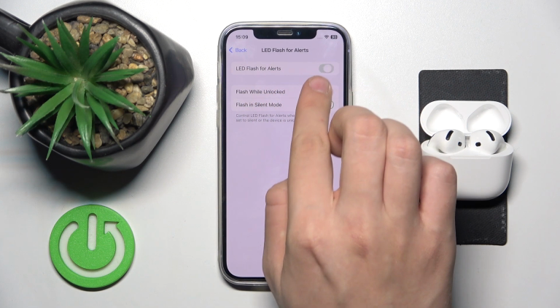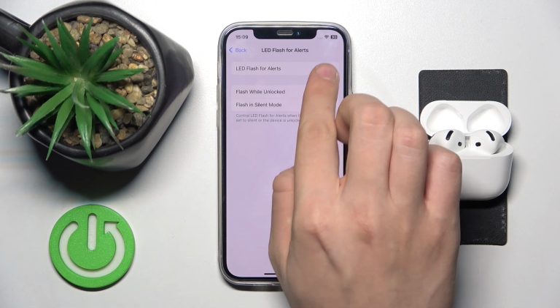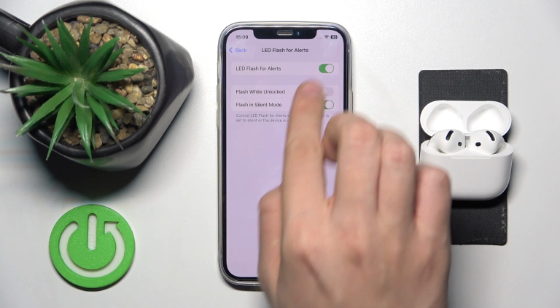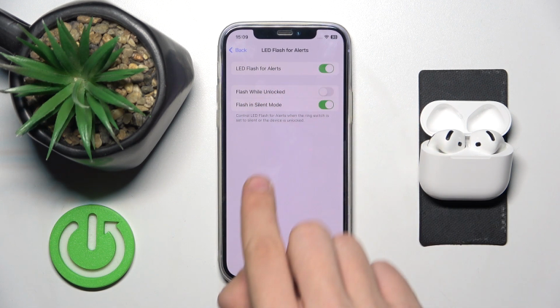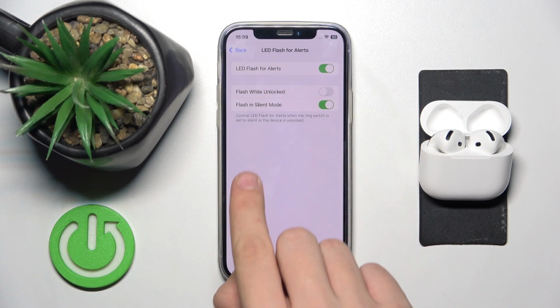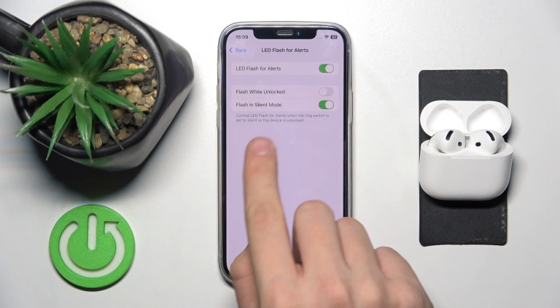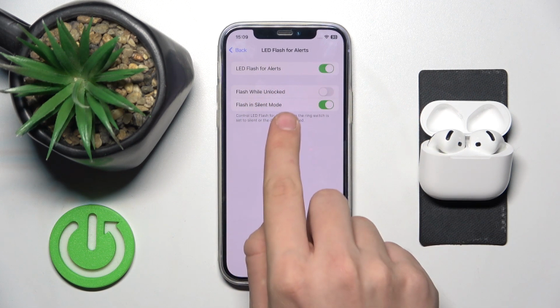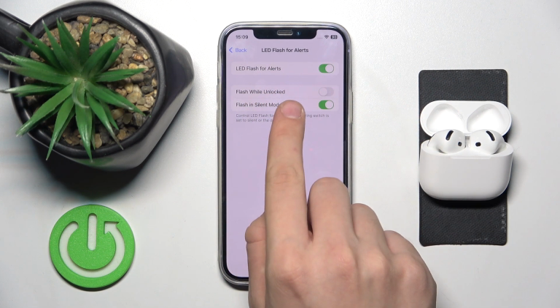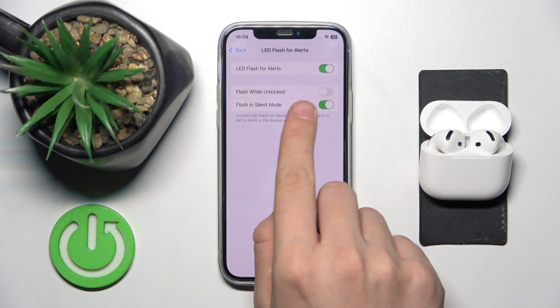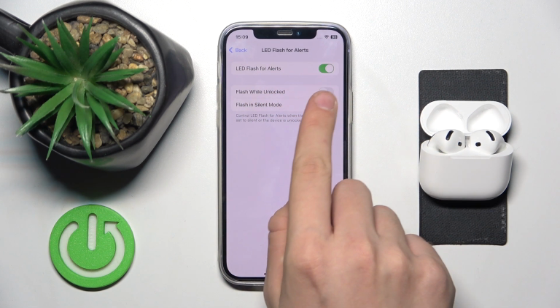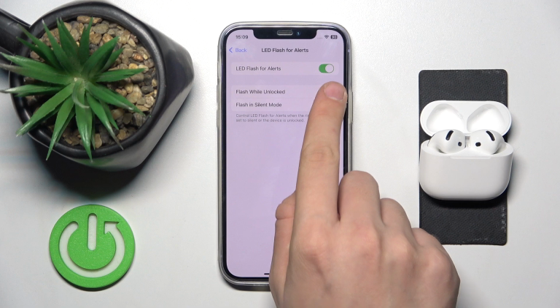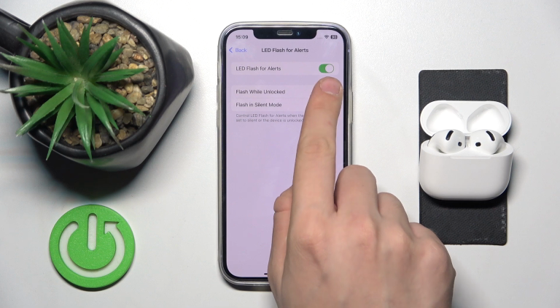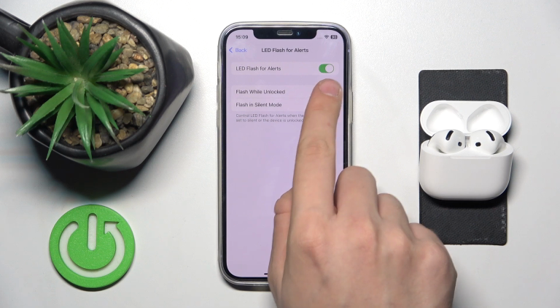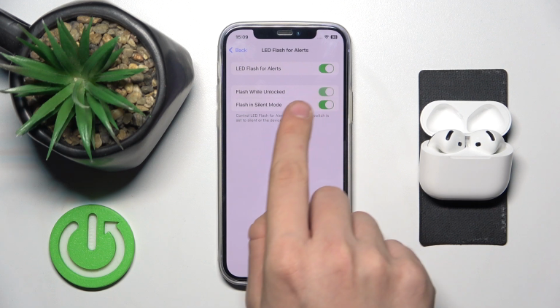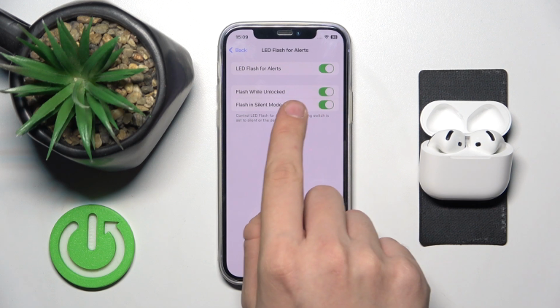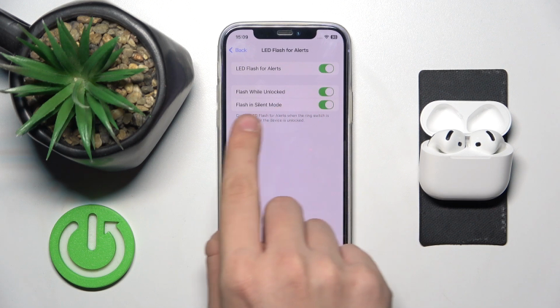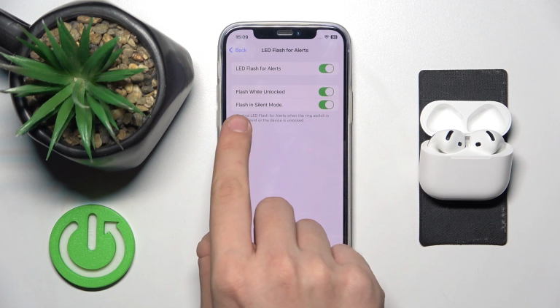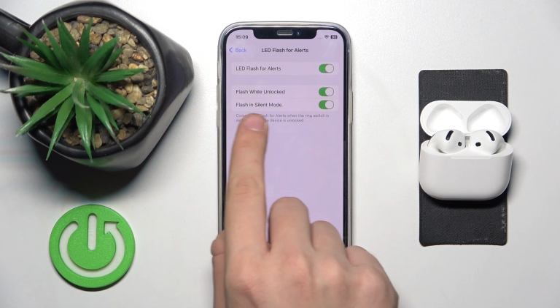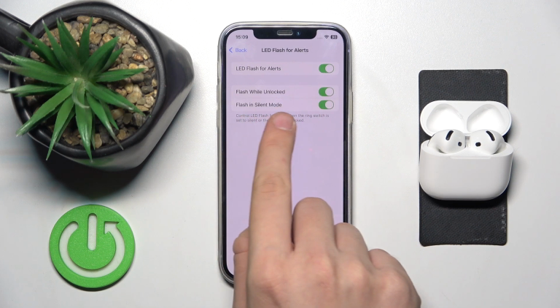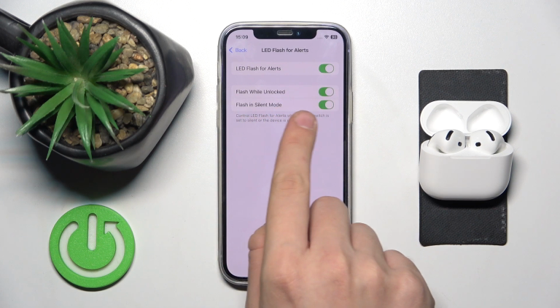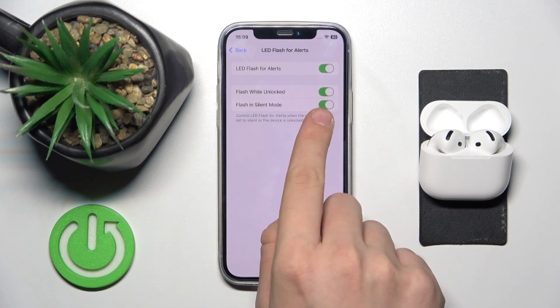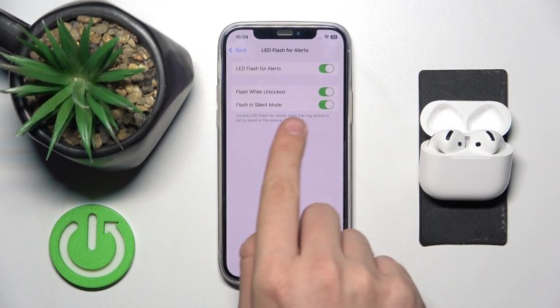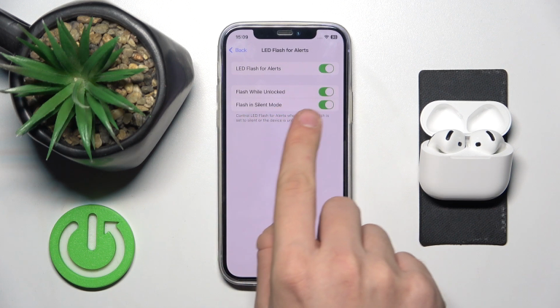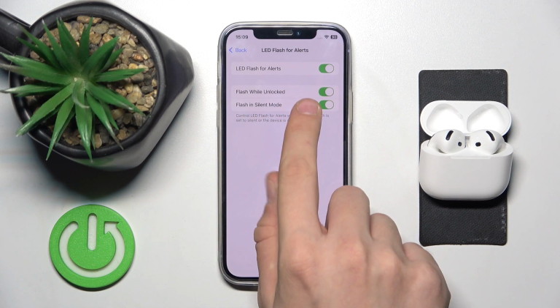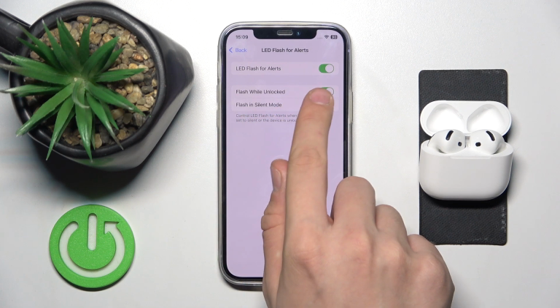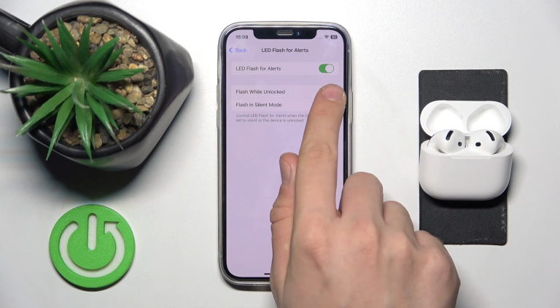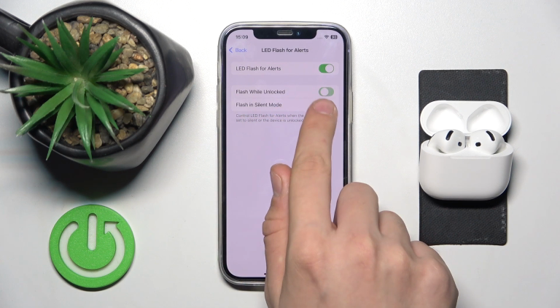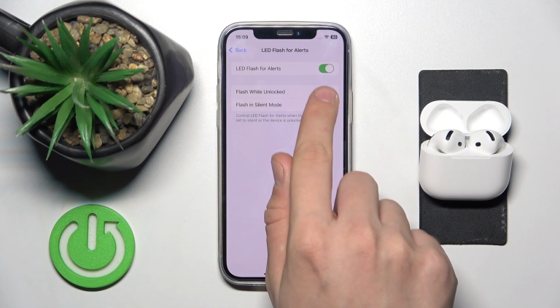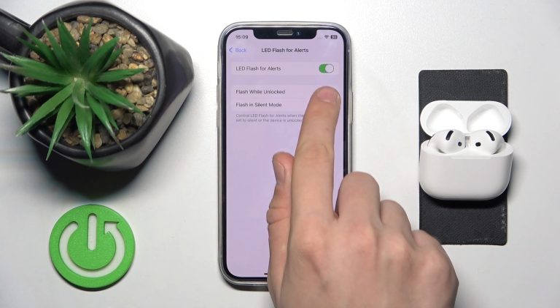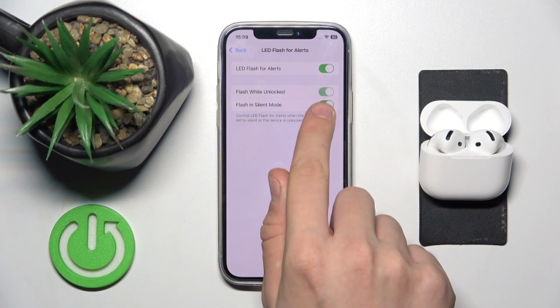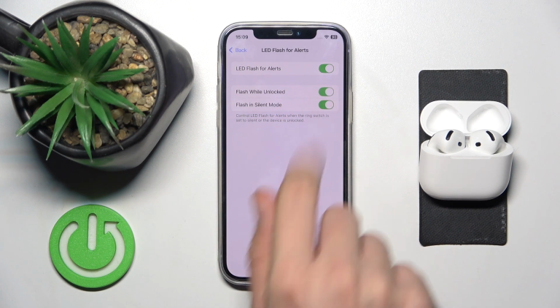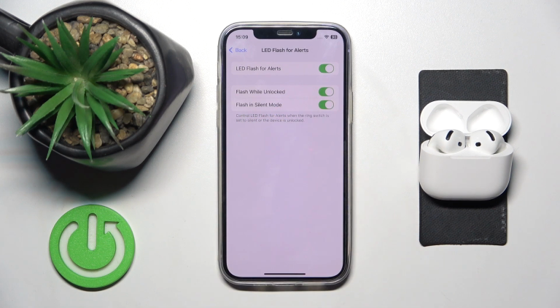This slider — flash while unlocked and flash in silent mode. These are the options.